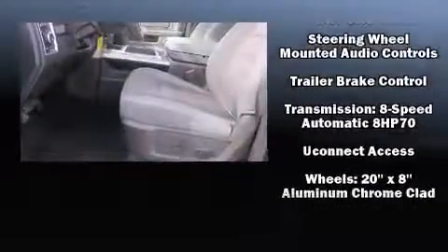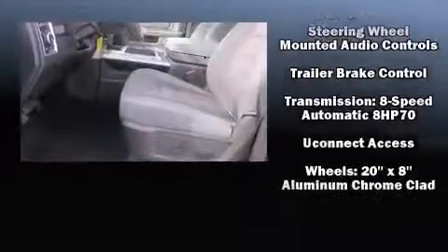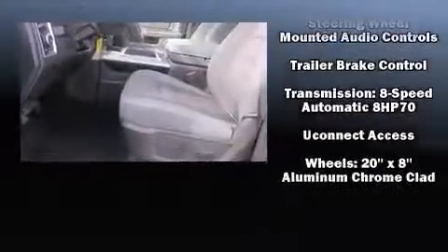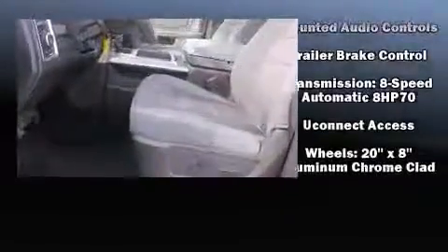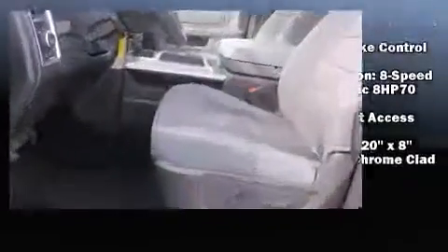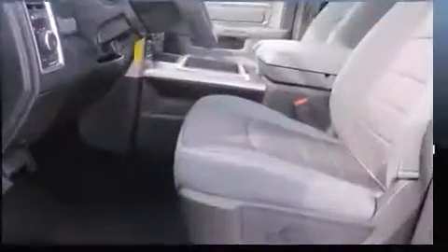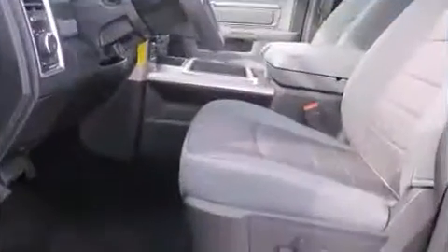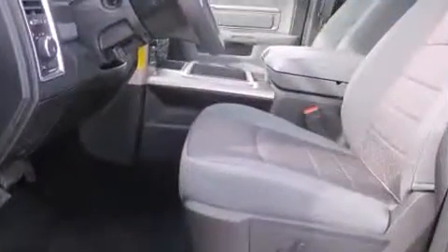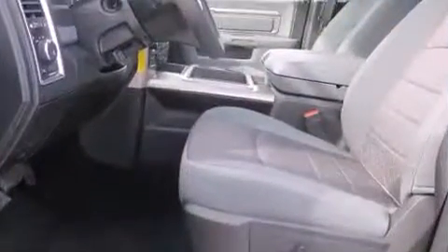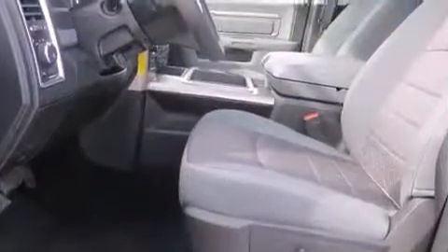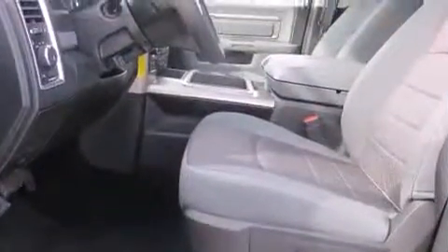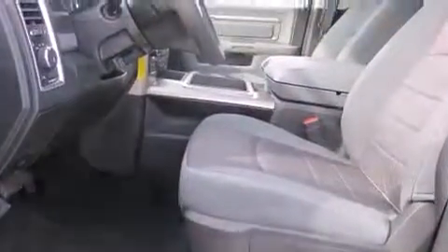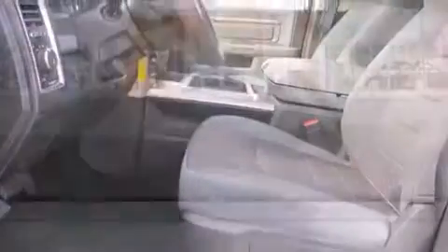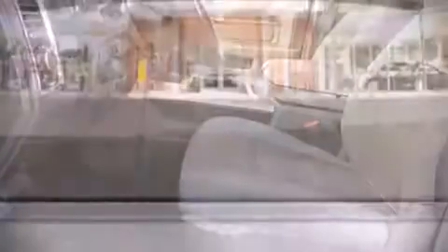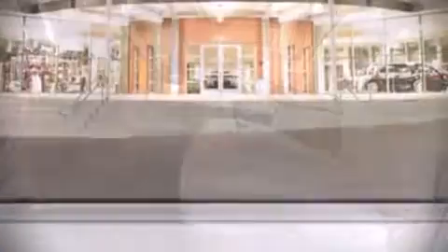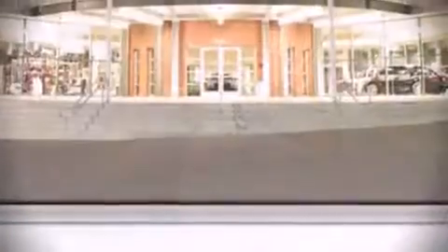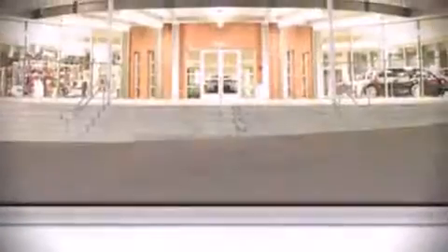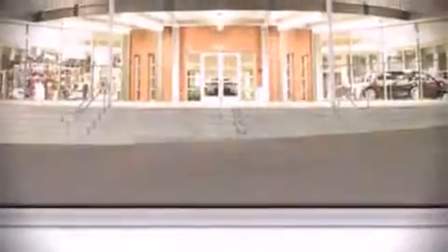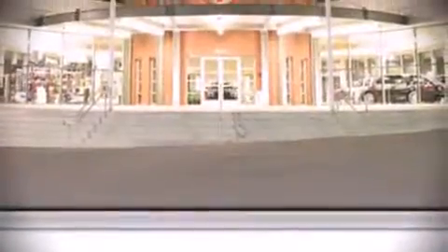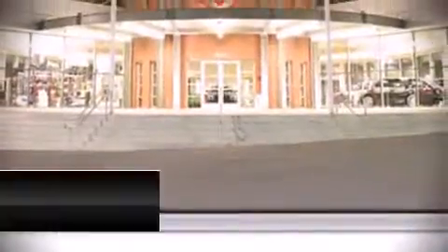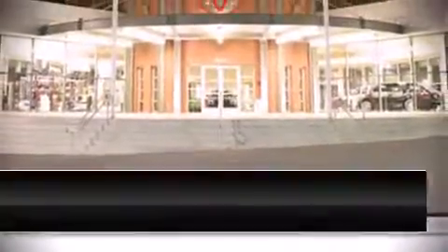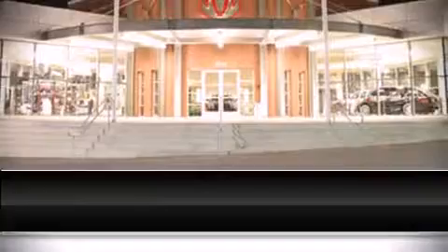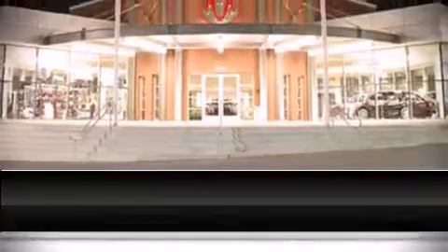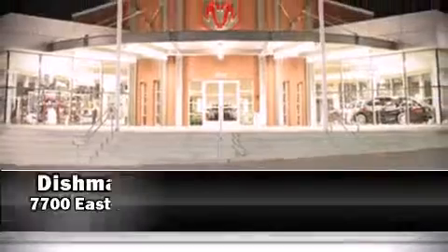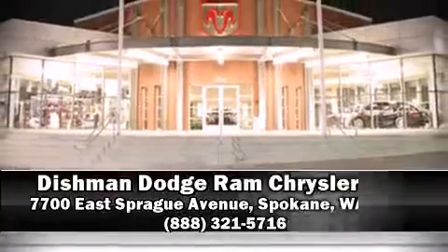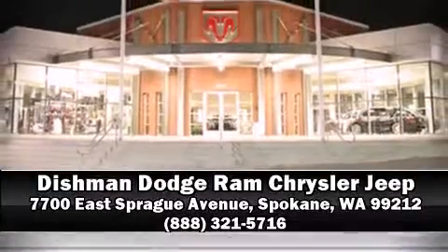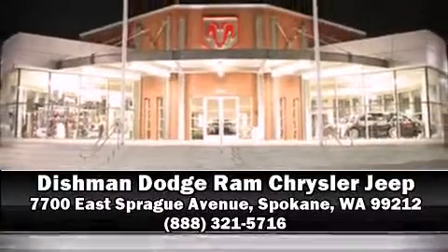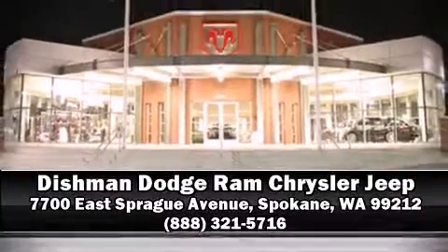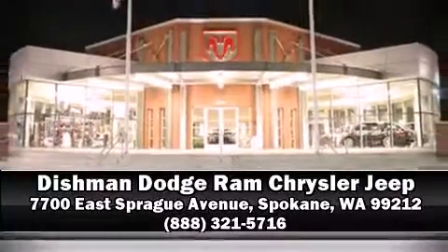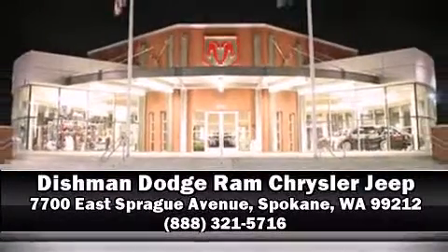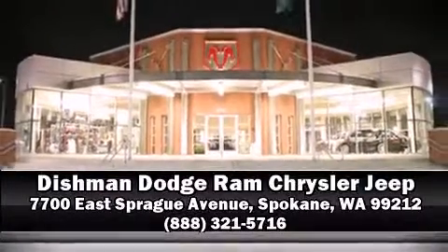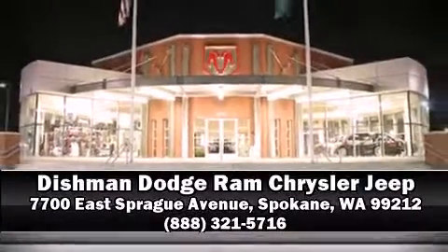We'd also be happy to help you arrange financing for your vehicle. Come on in and take a test drive.